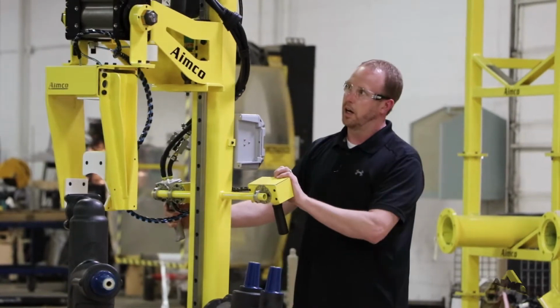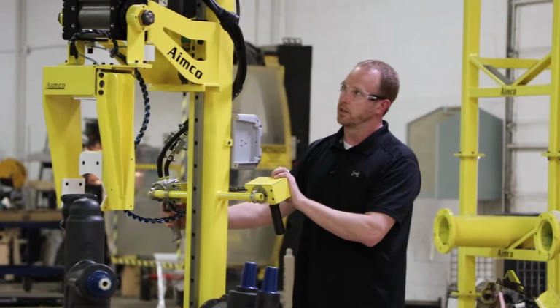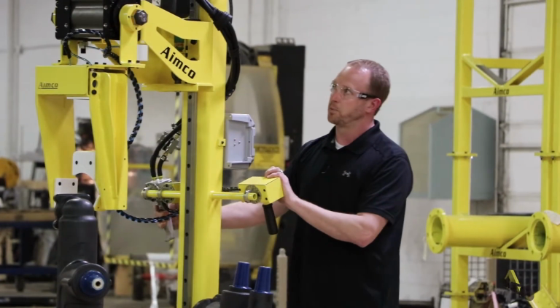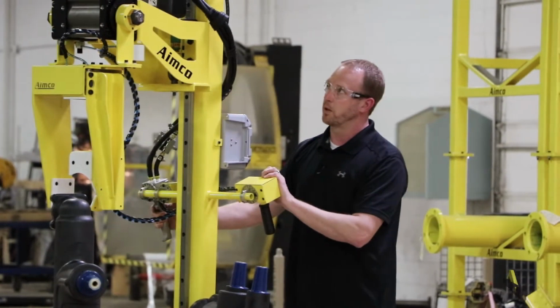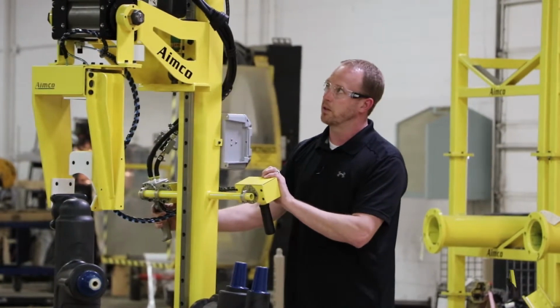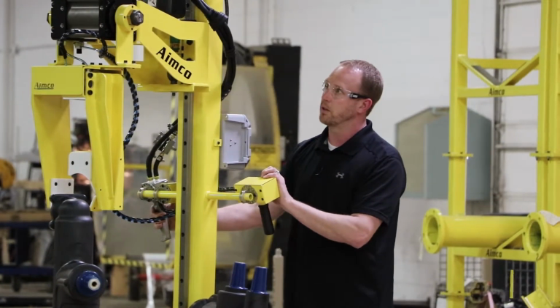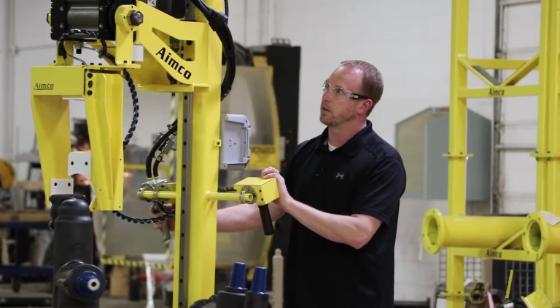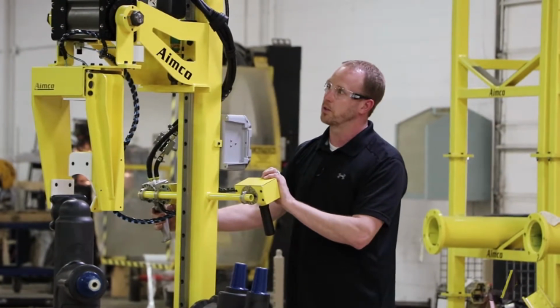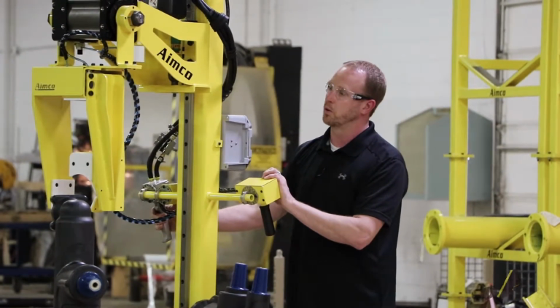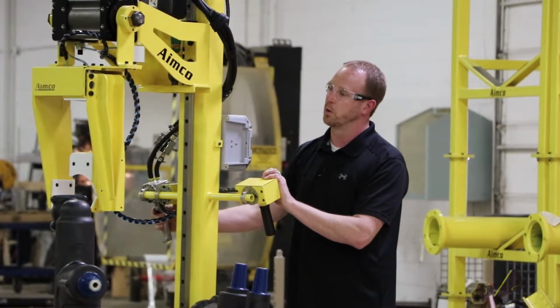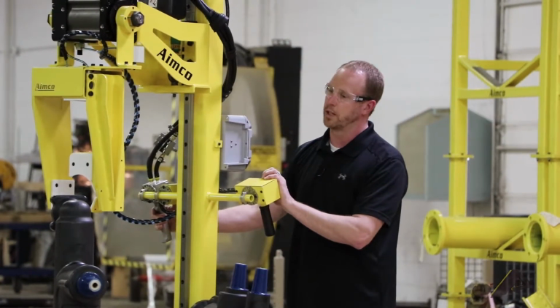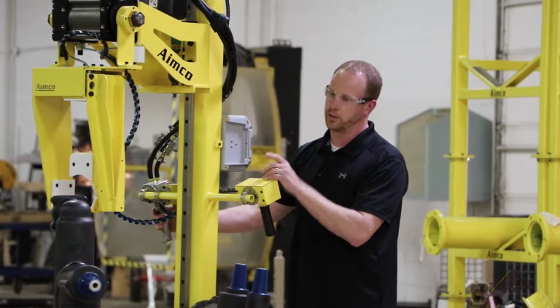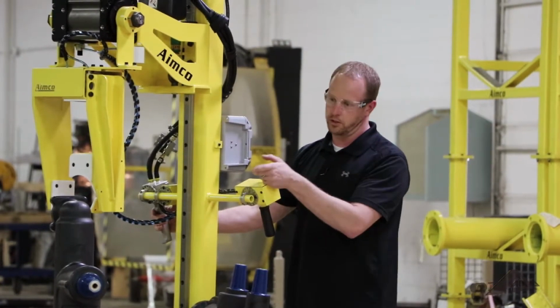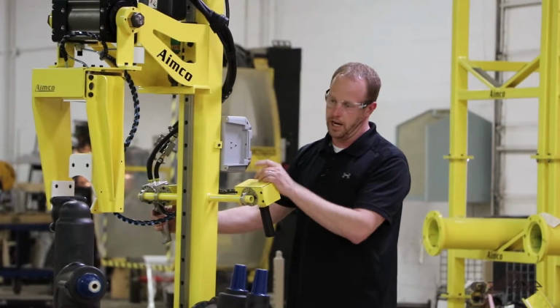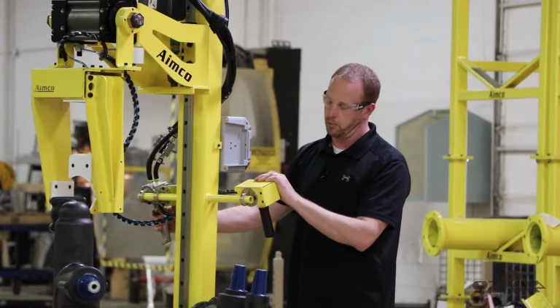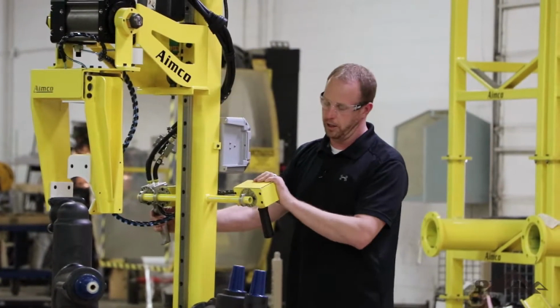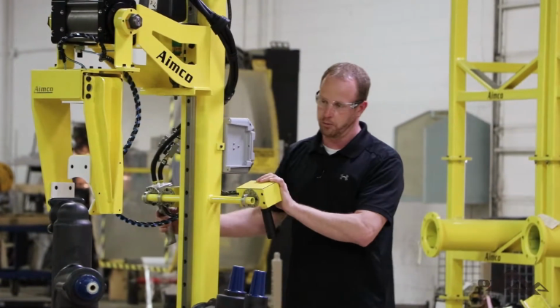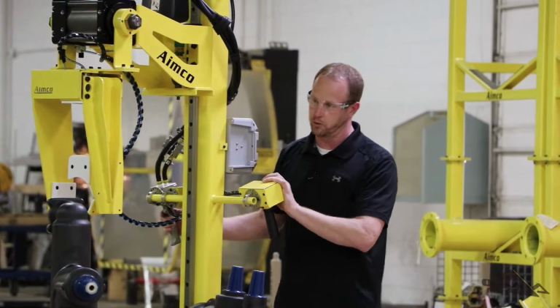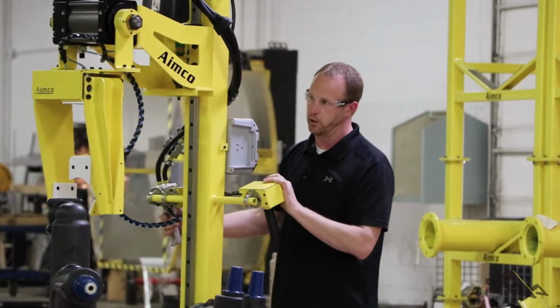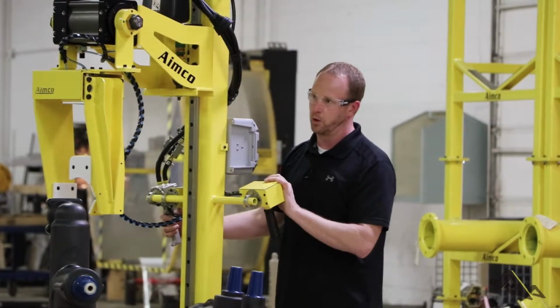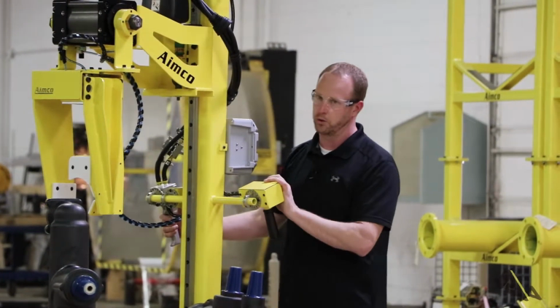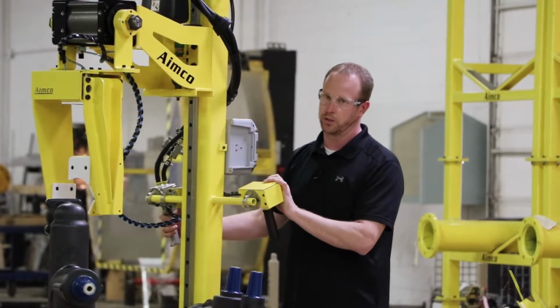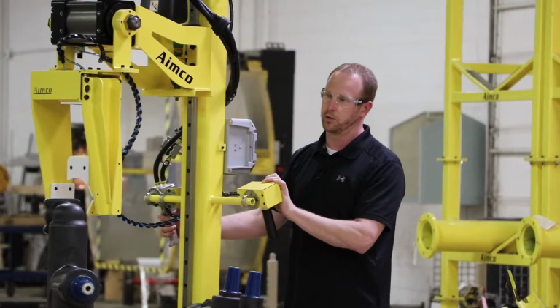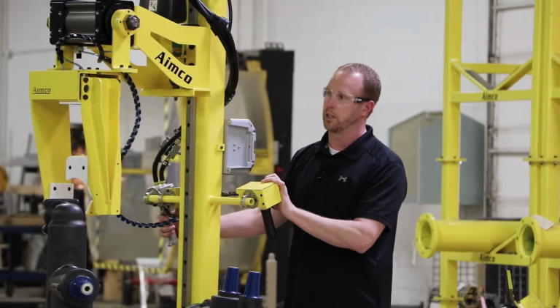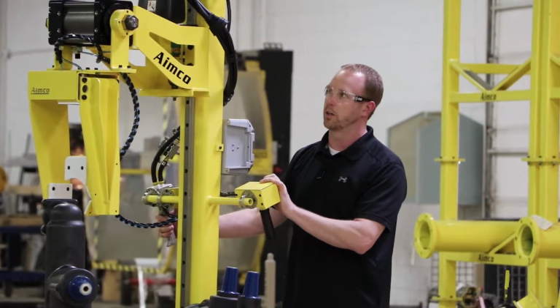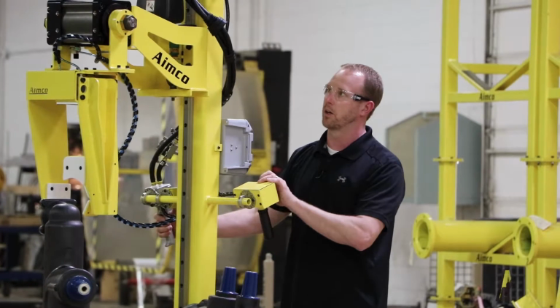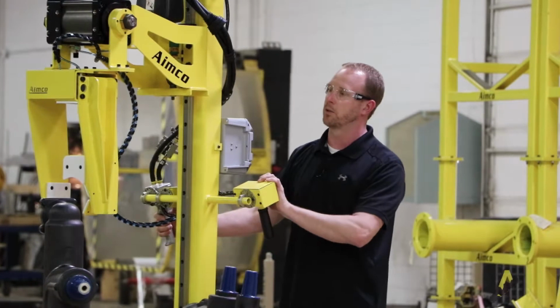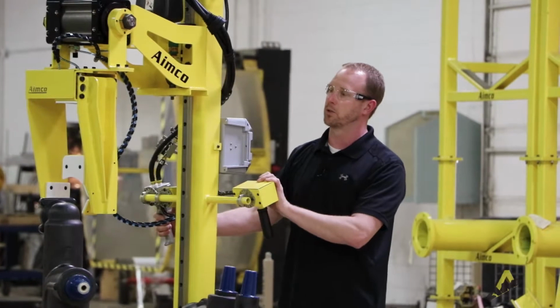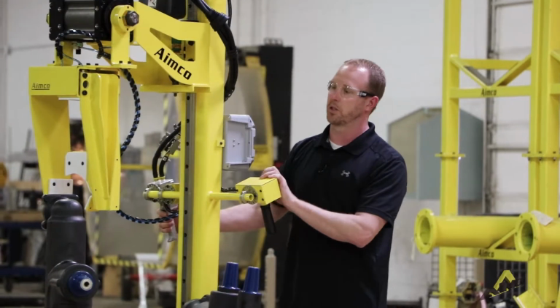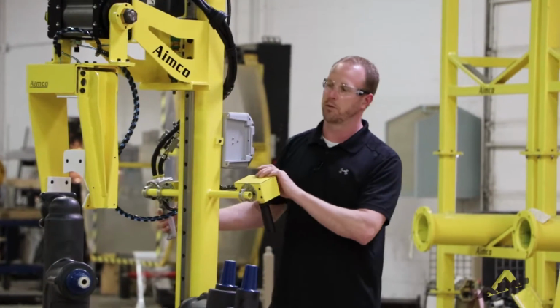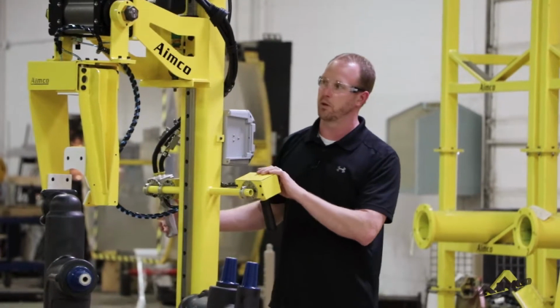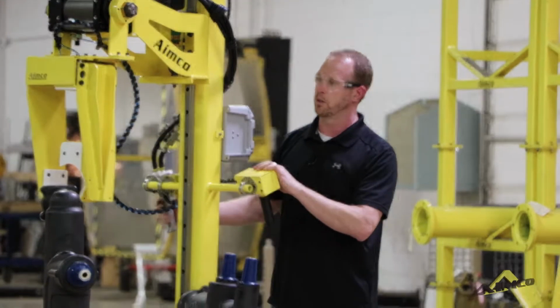This tool was actually designed to pick up these reclosers that you see here. I'll demonstrate that for you.